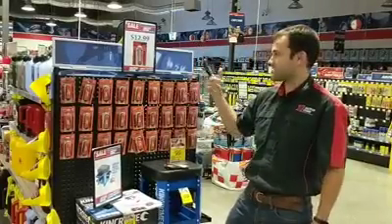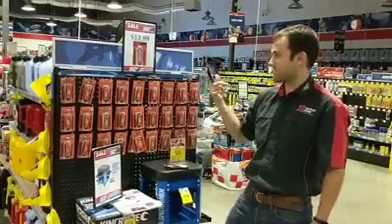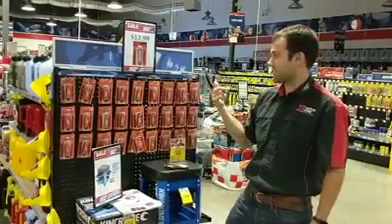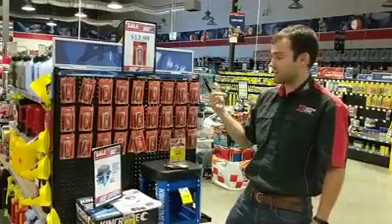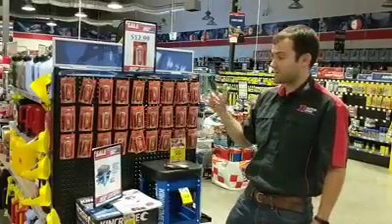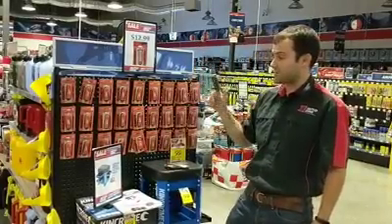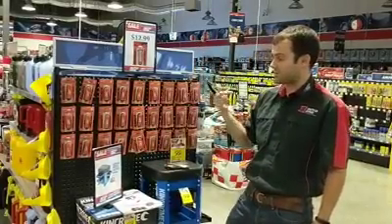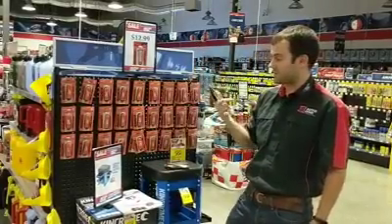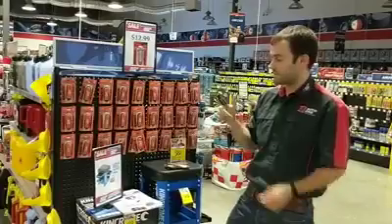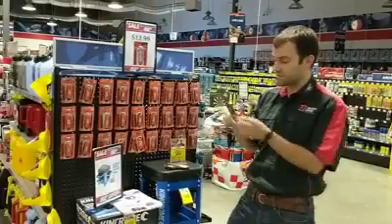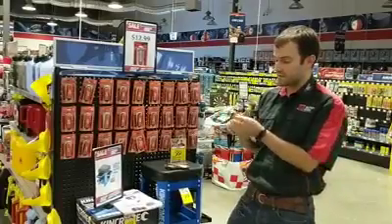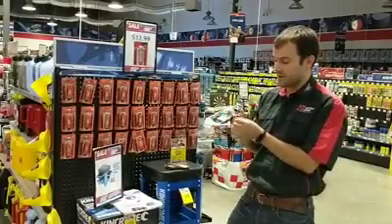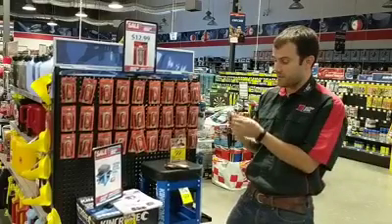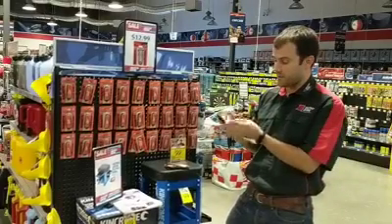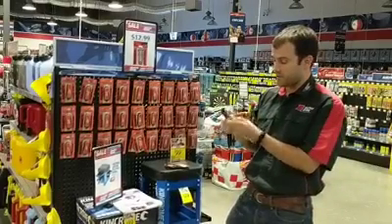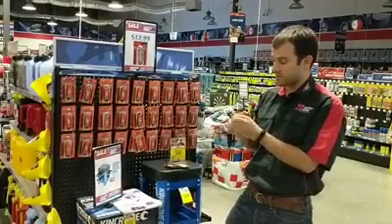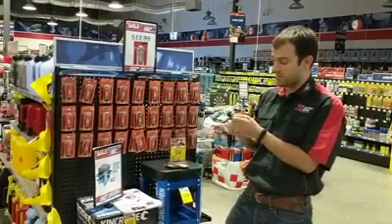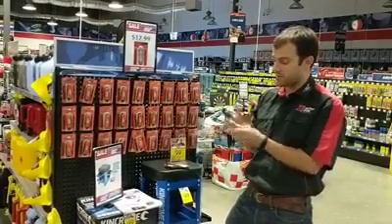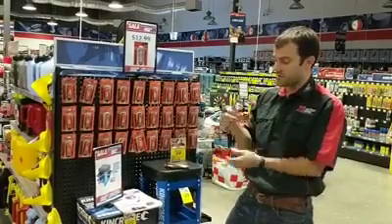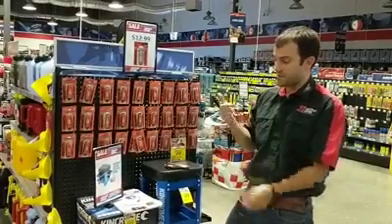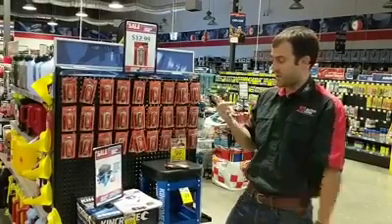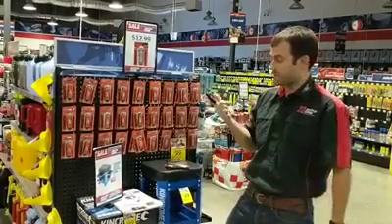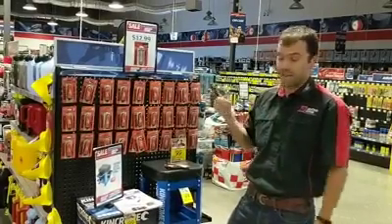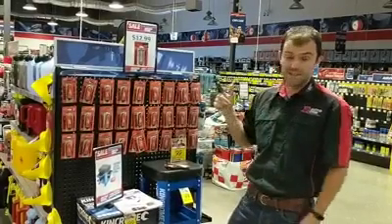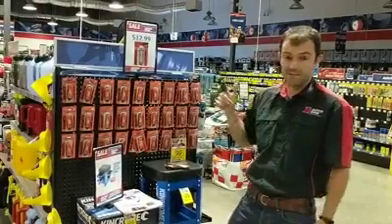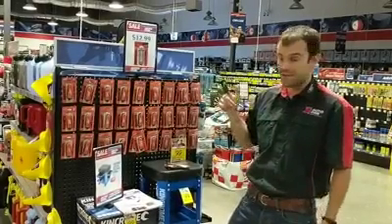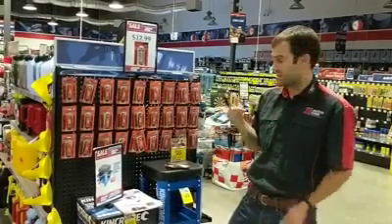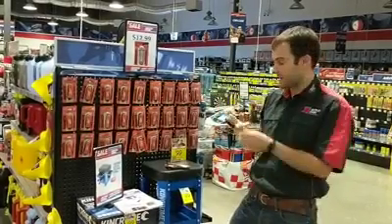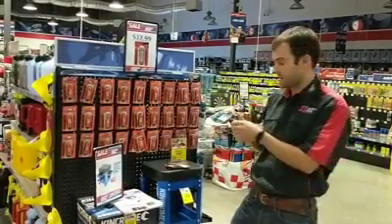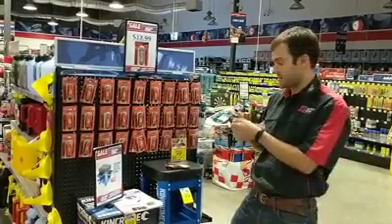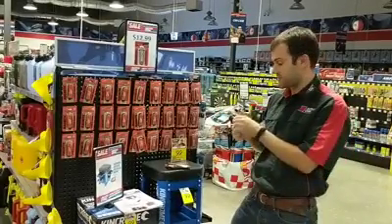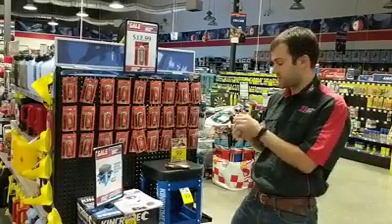I reckon it's got a million different uses, but the obvious one is just access around the engine bay. It's a good one.